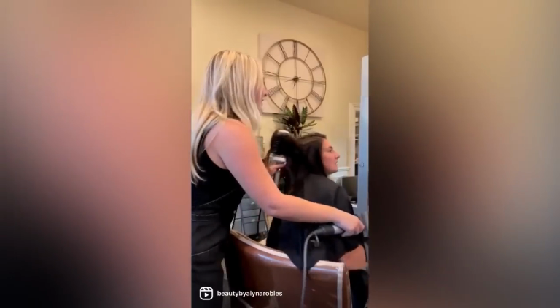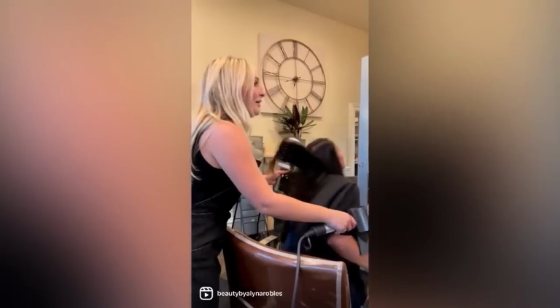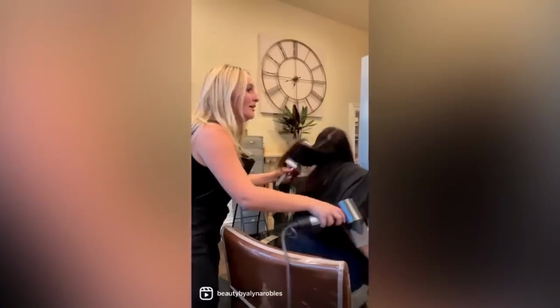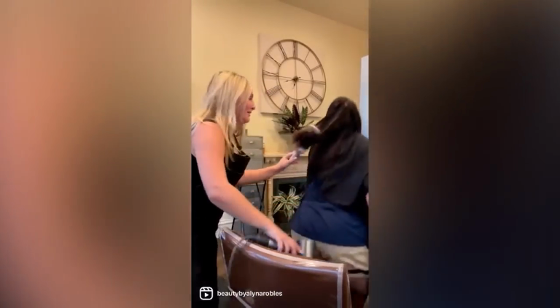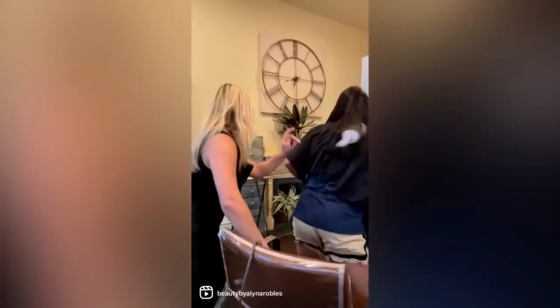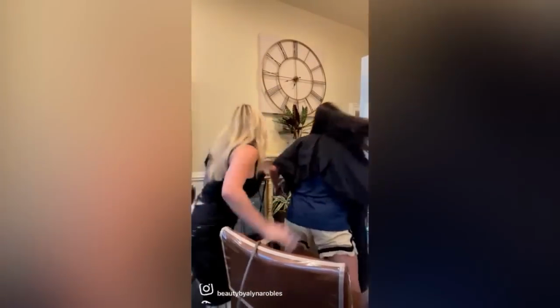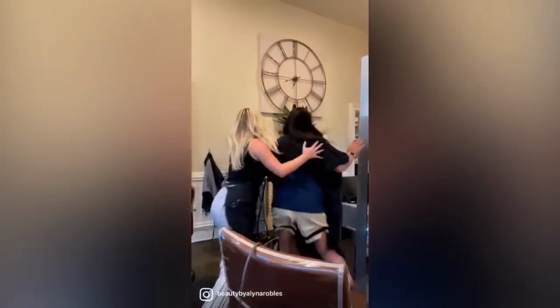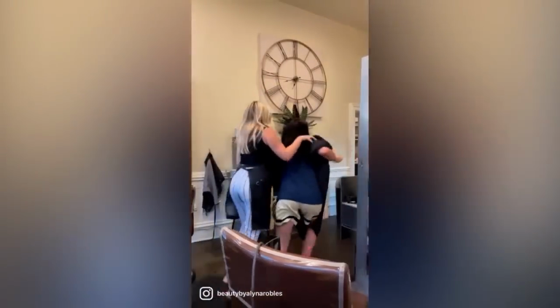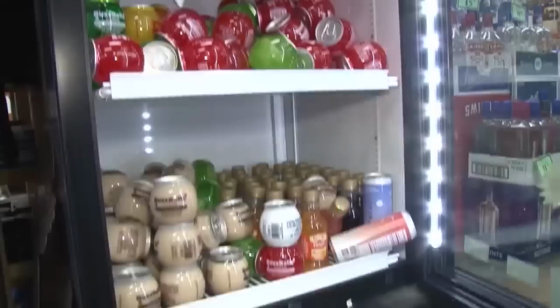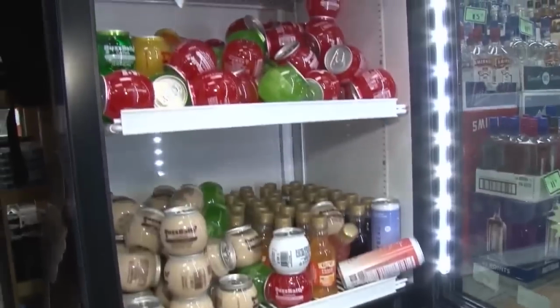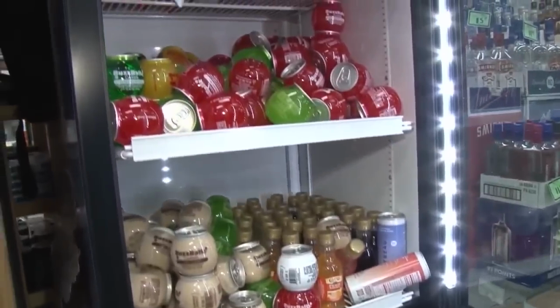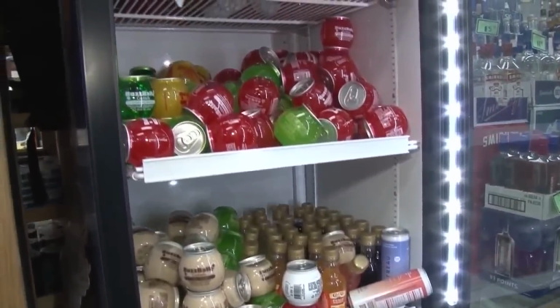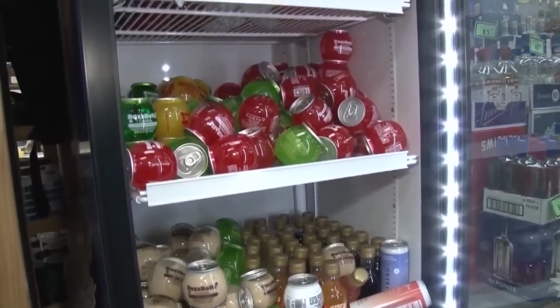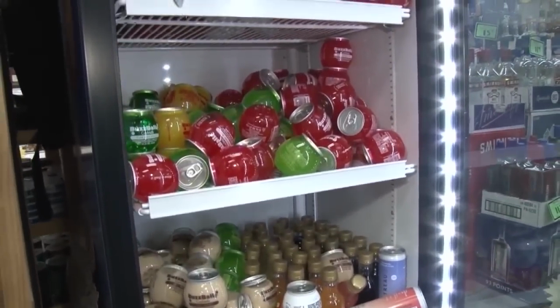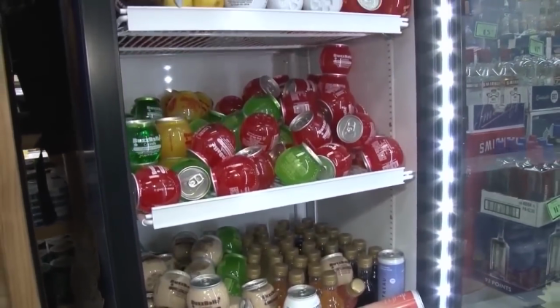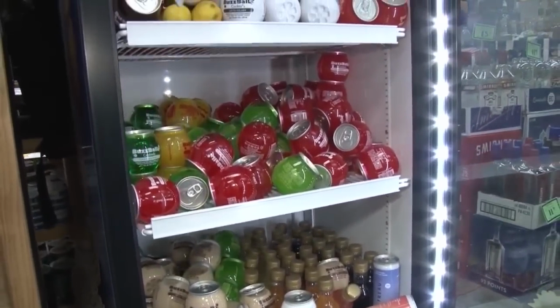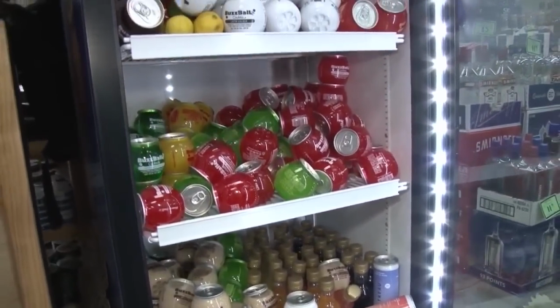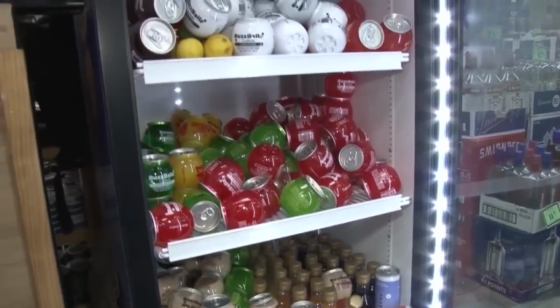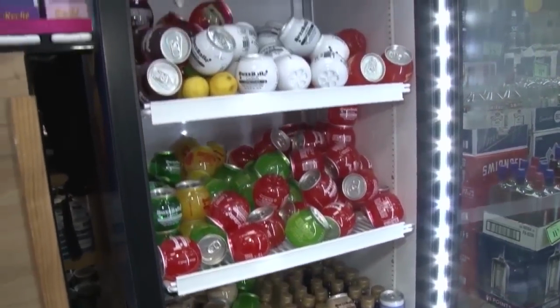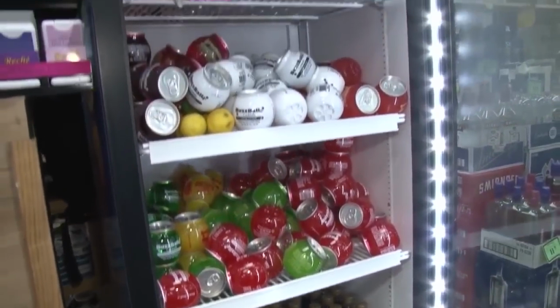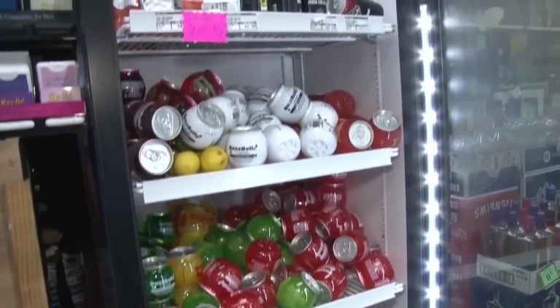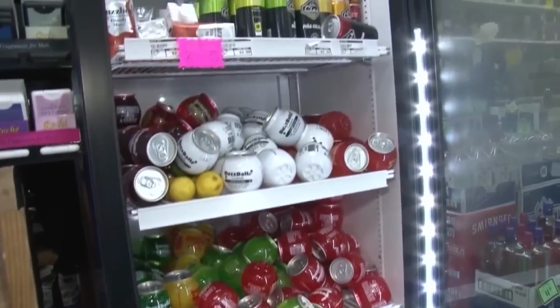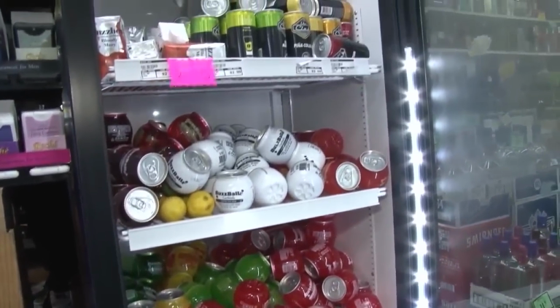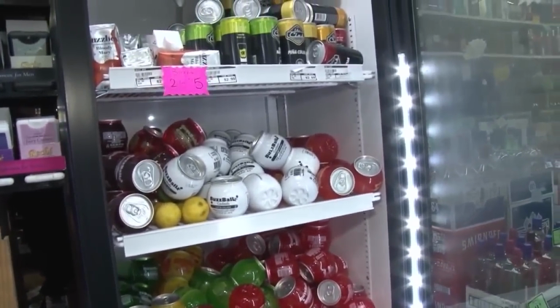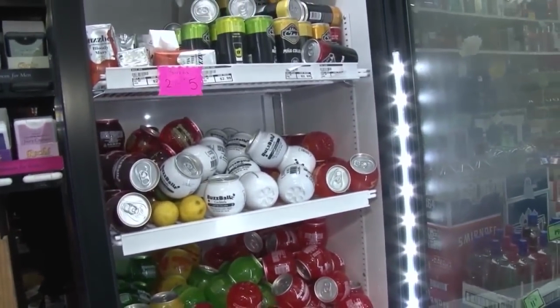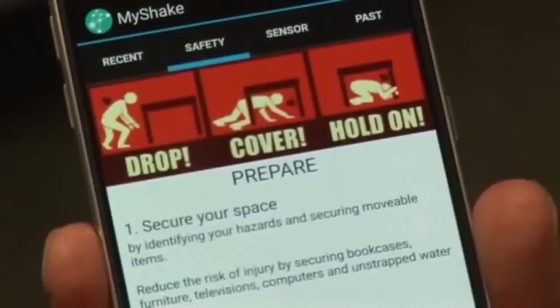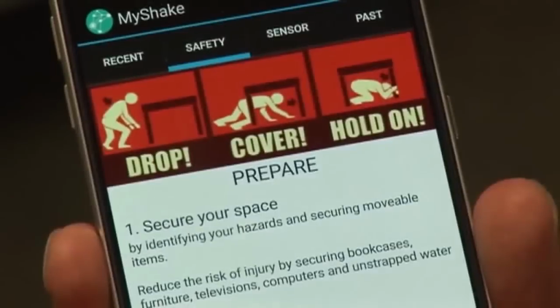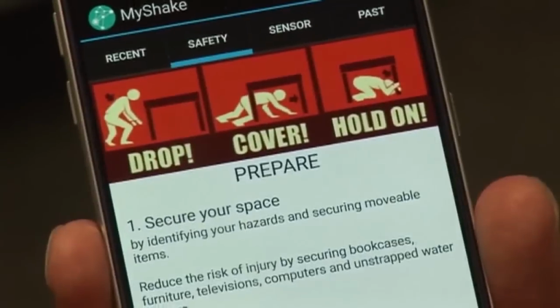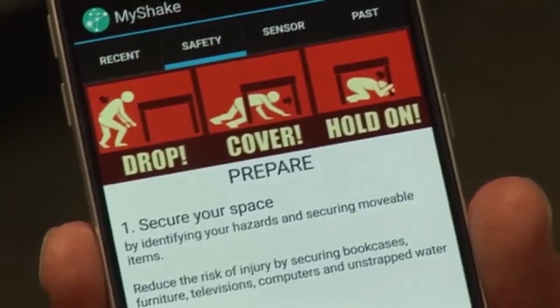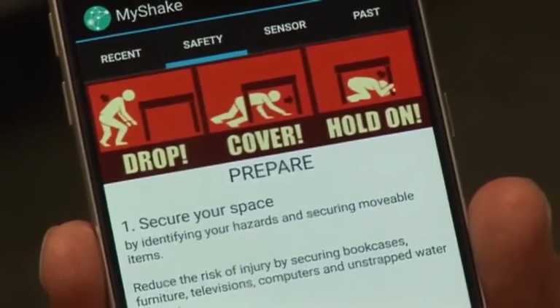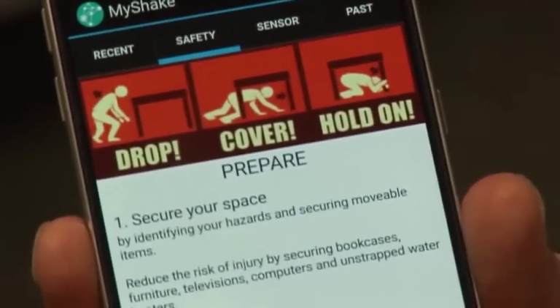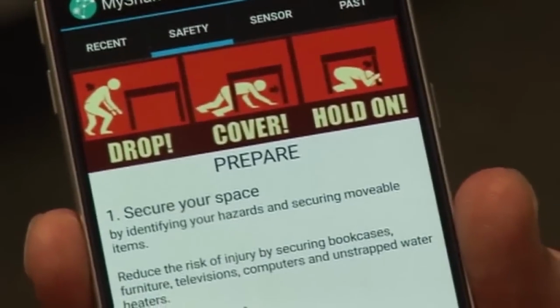No injuries were reported as a result of Tuesday's earthquake. To avoid any injuries during future alerts, Dr. Jones says to drop, cover, and hold on.